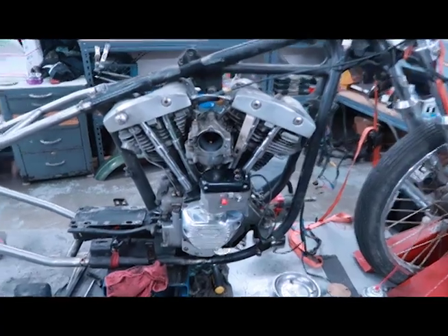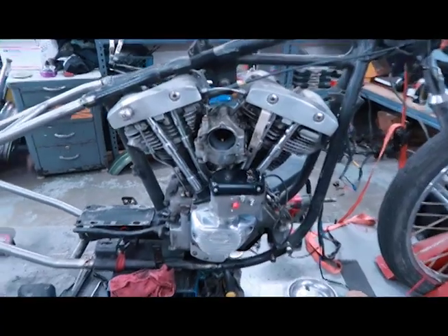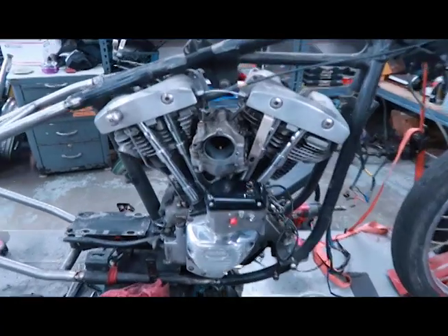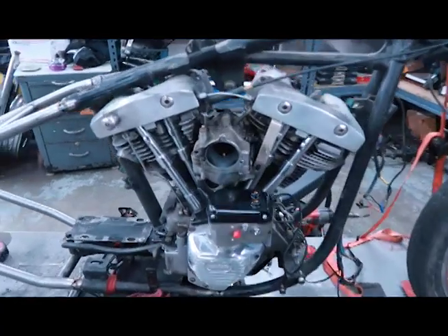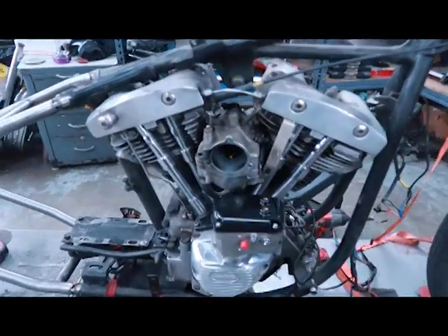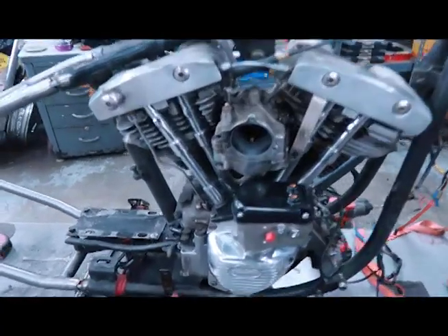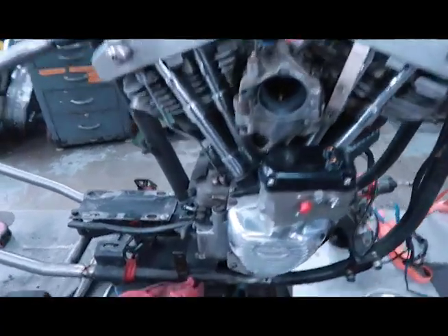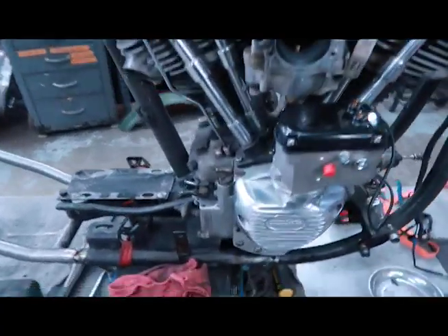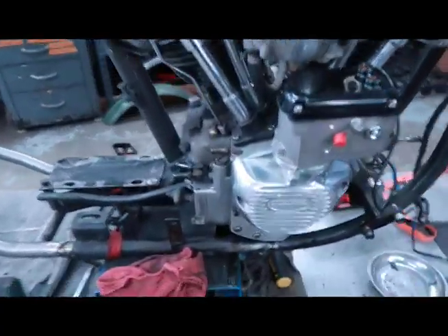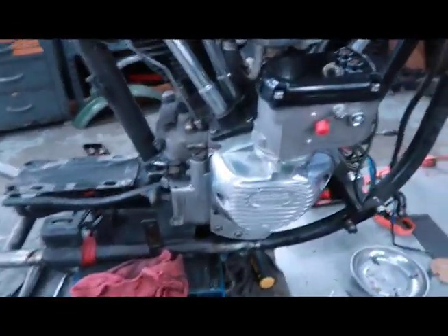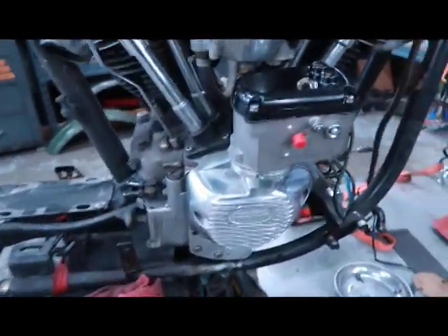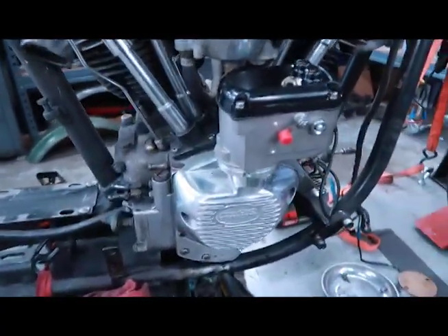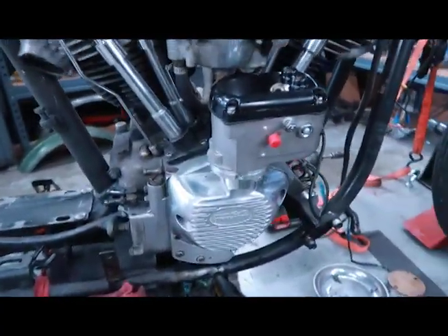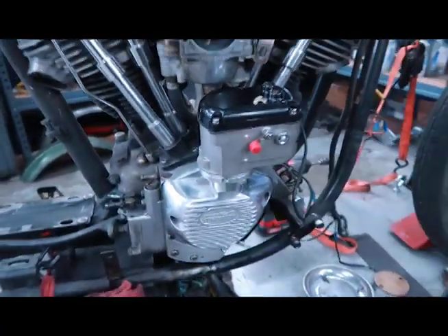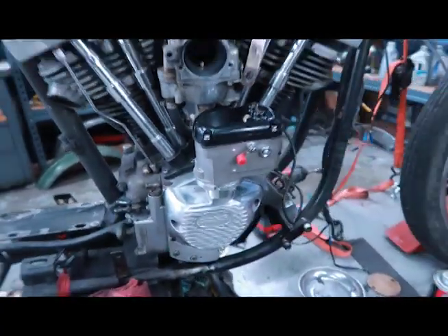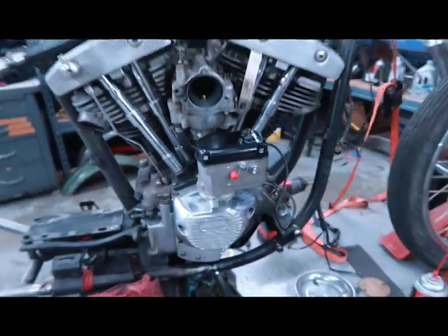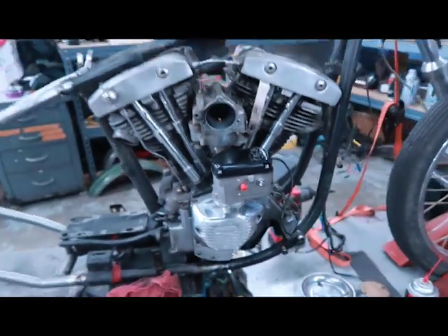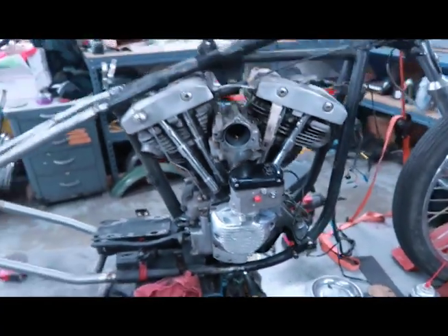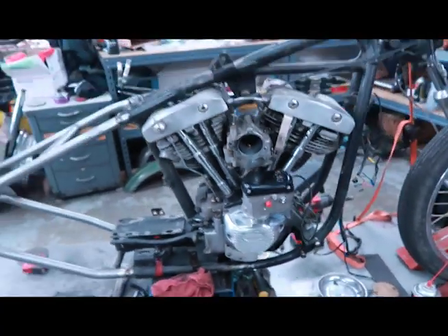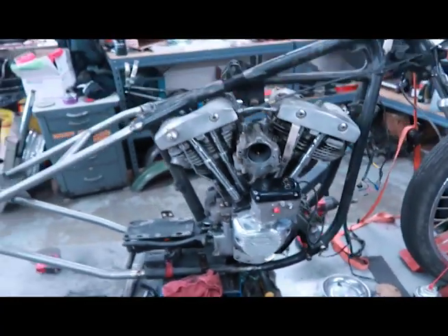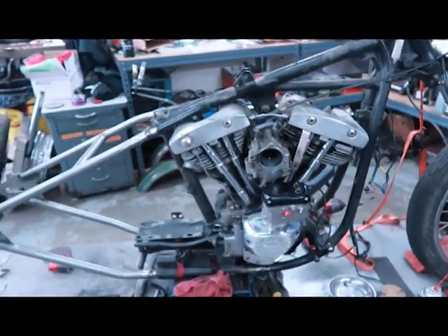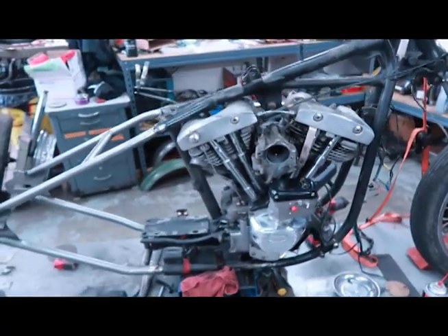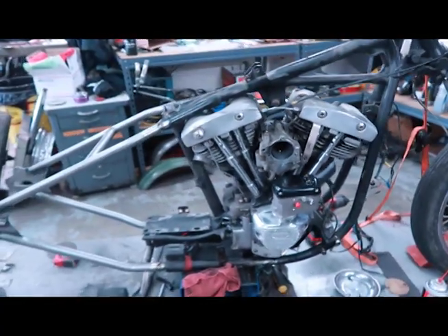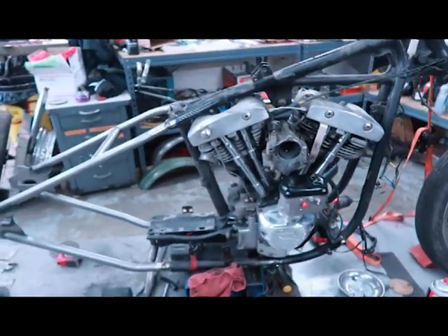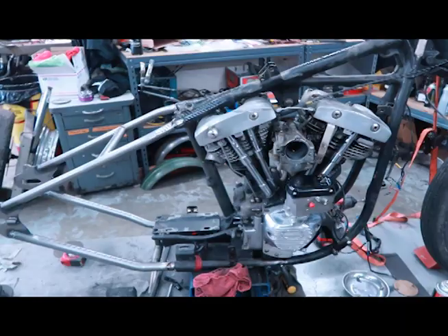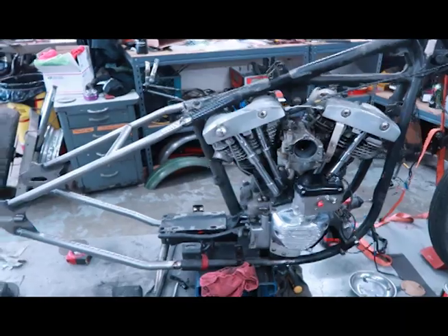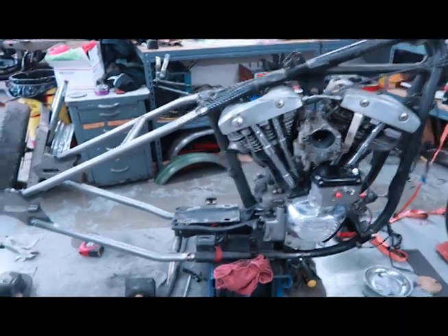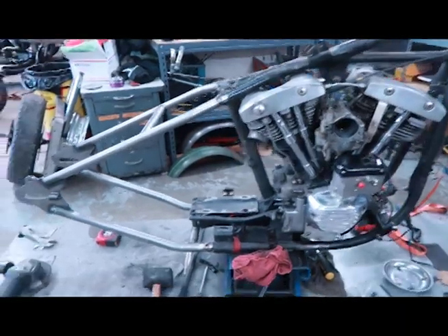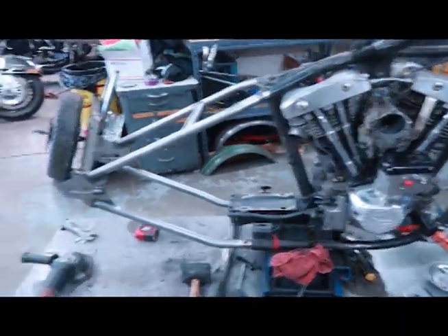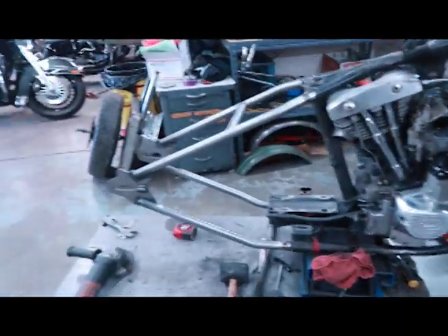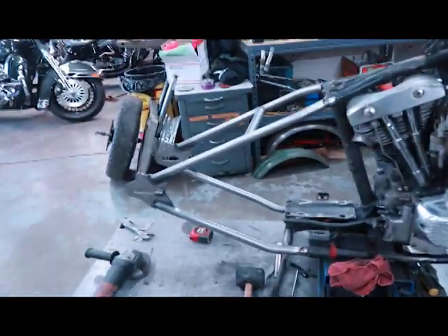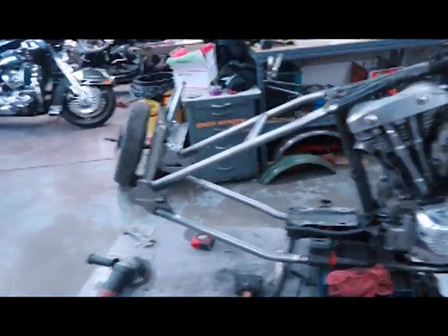All right, the magneto is on and it's all timed out. Just gotta put everything else on.